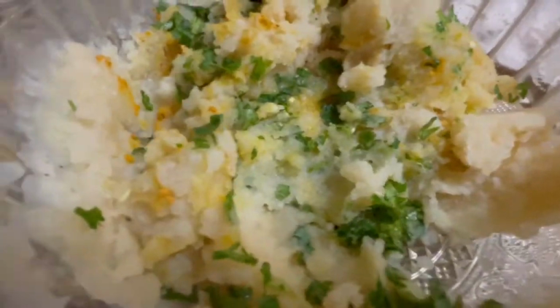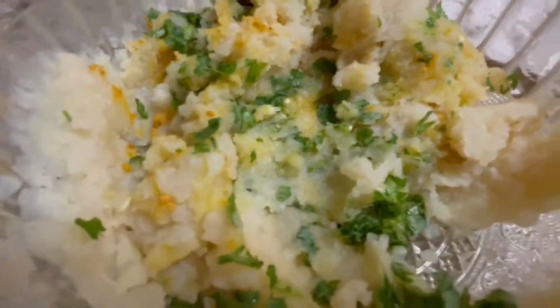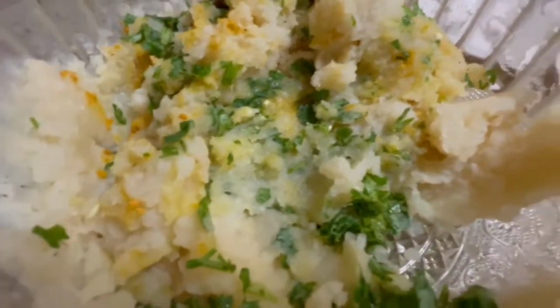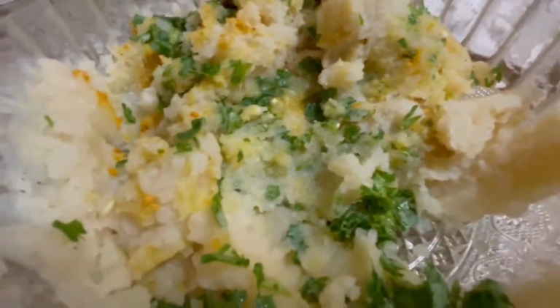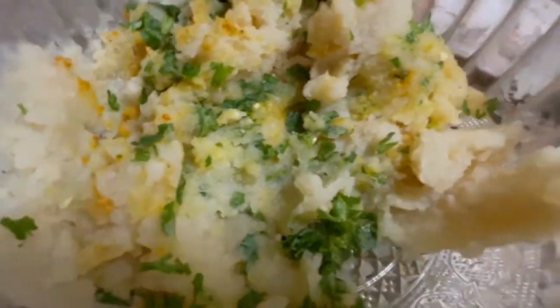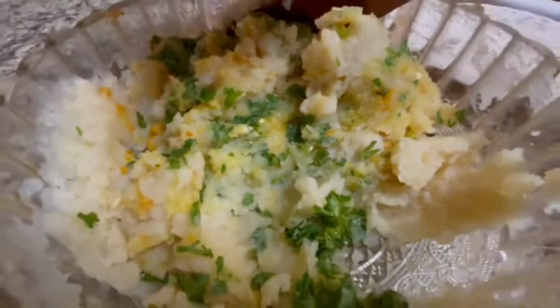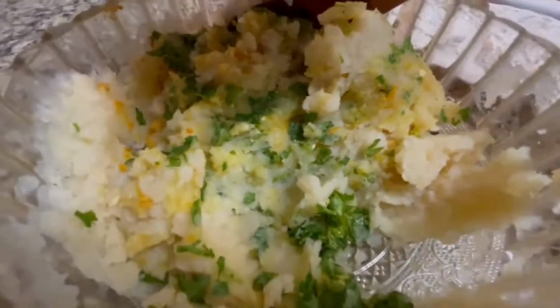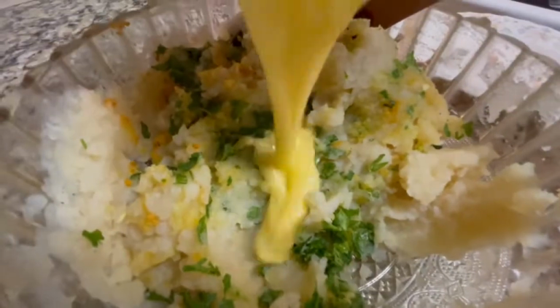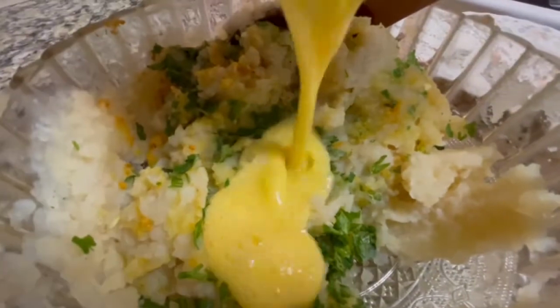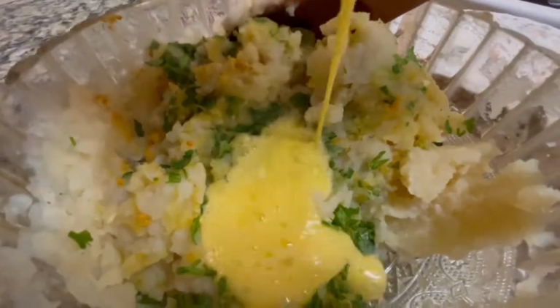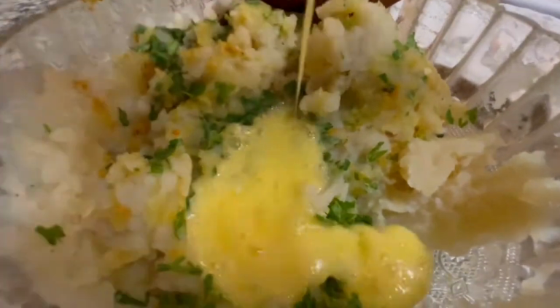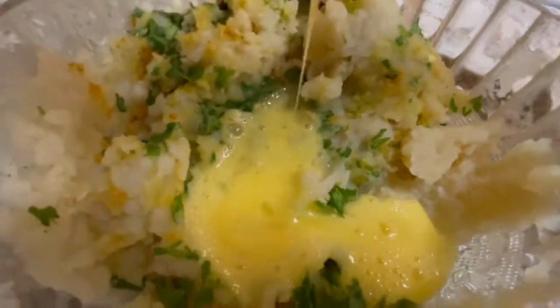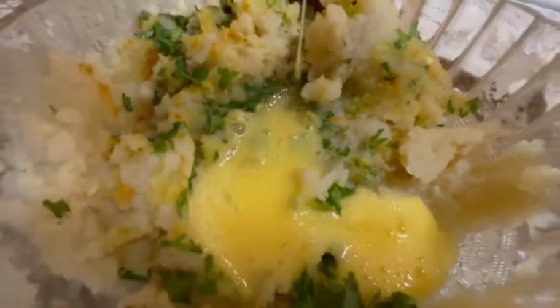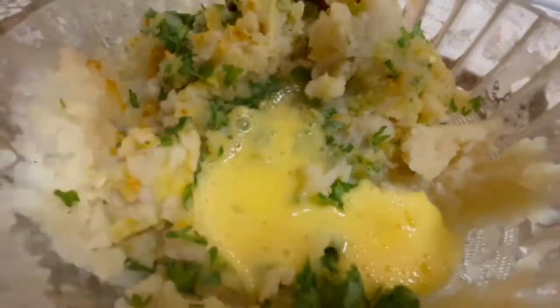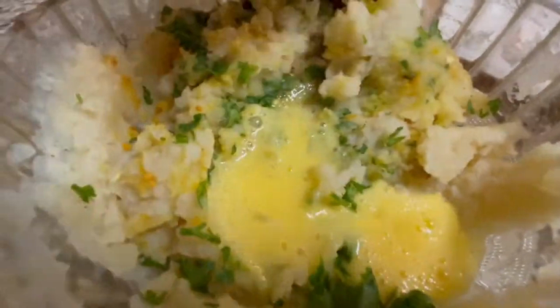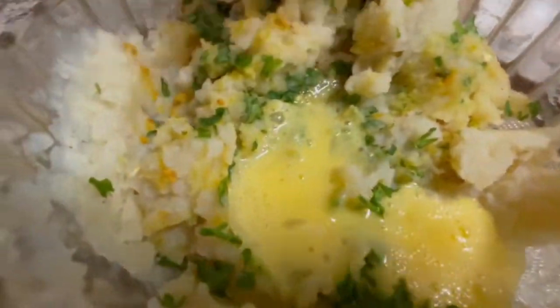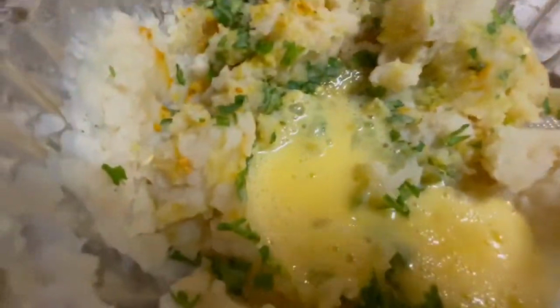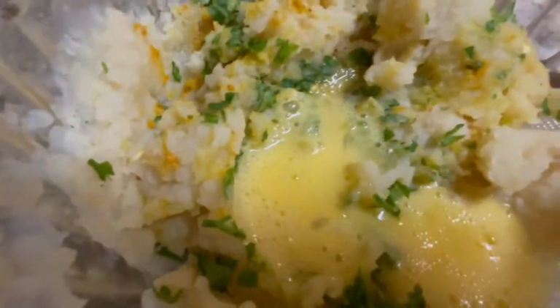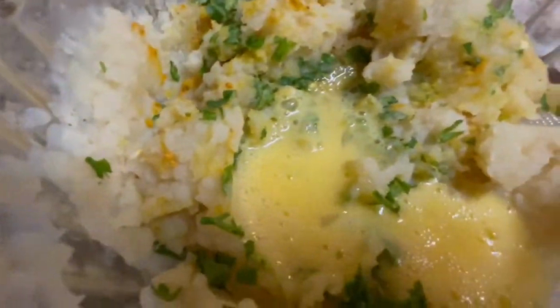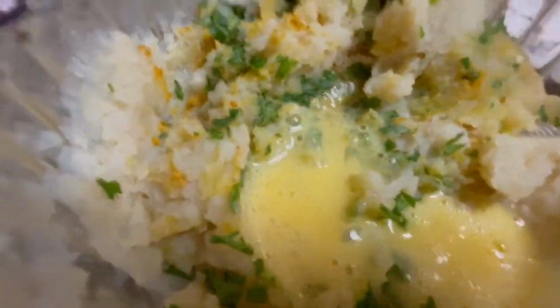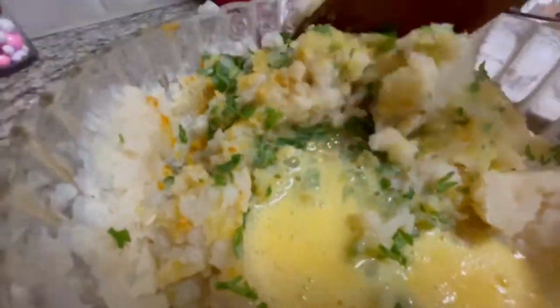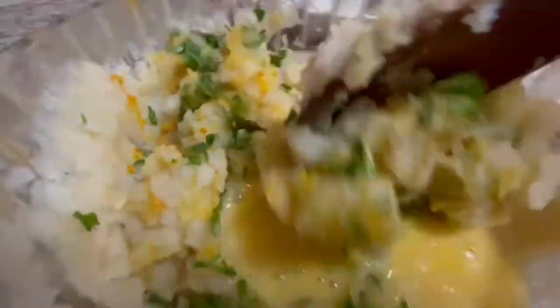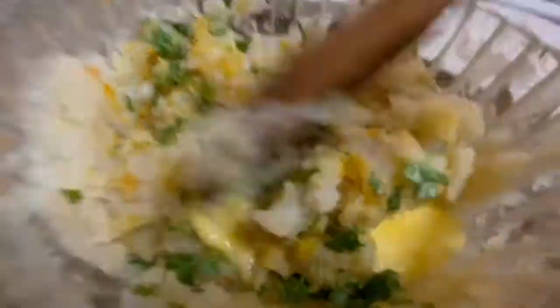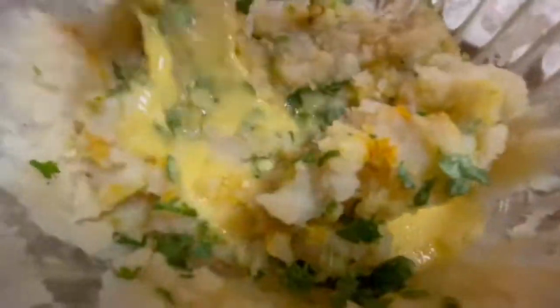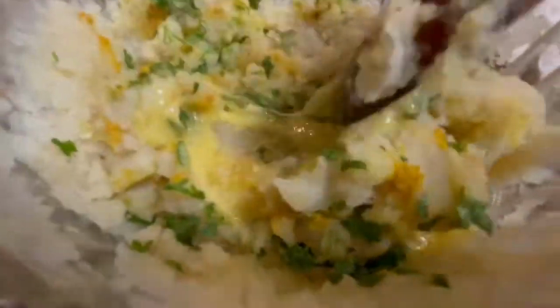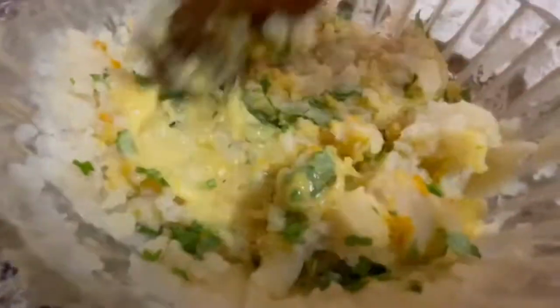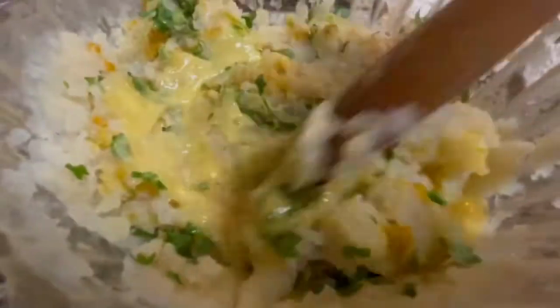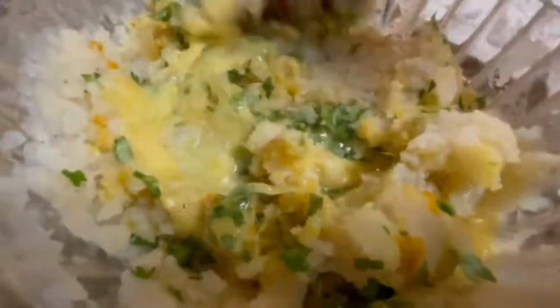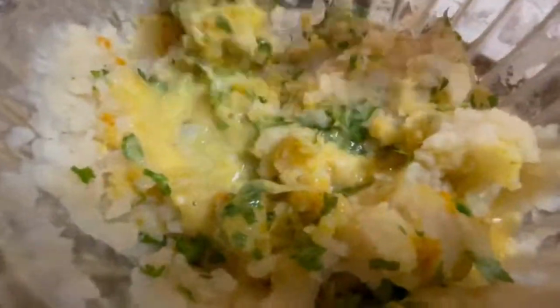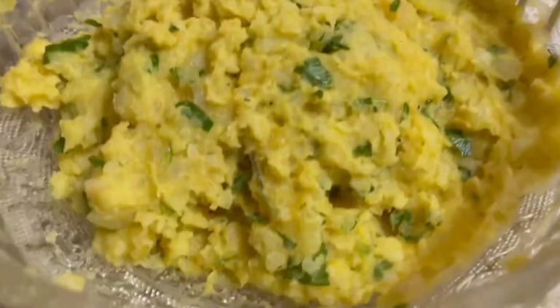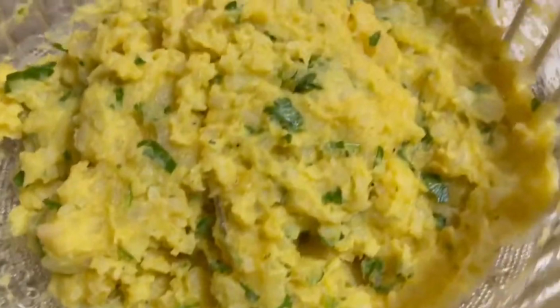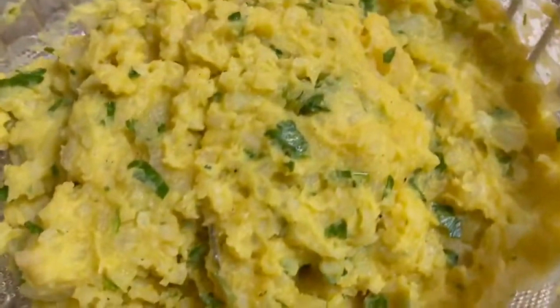Add the minced garlic, parsley, and cilantro, then the egg.